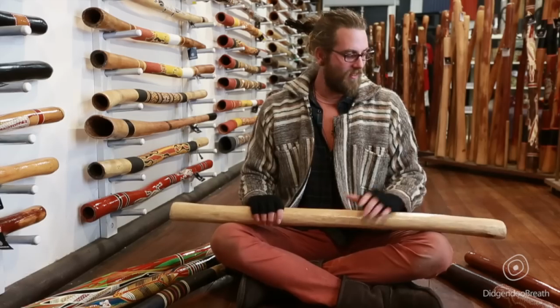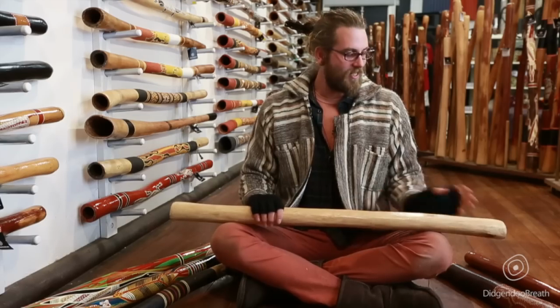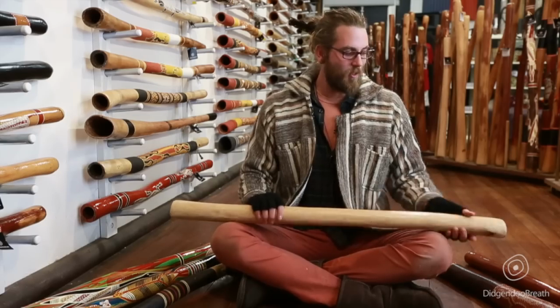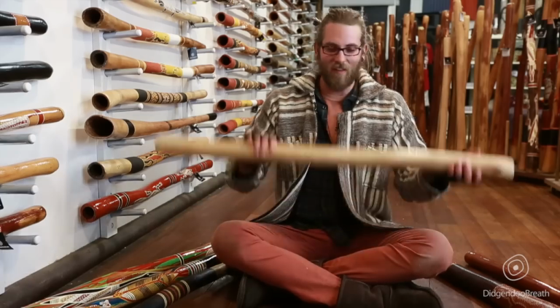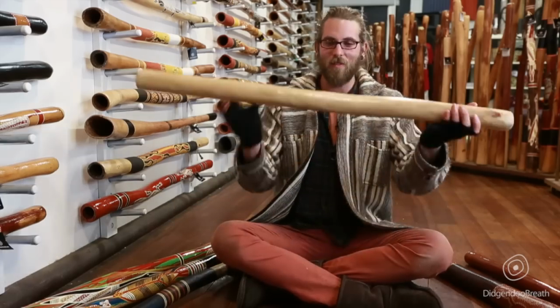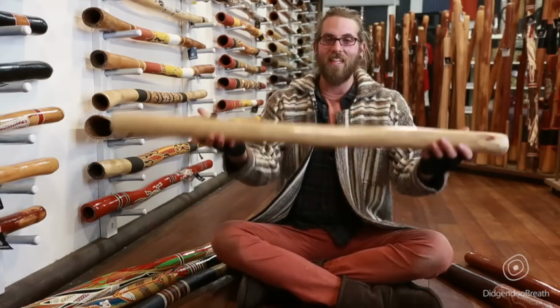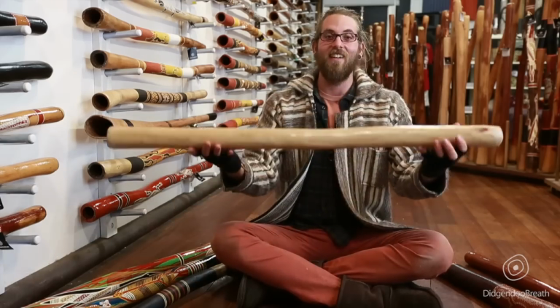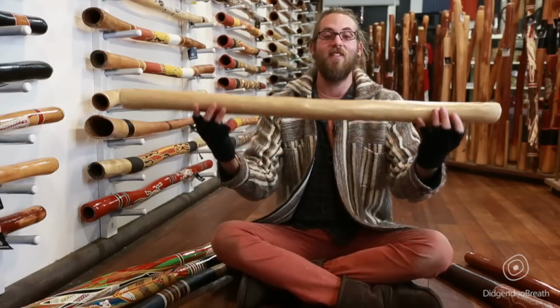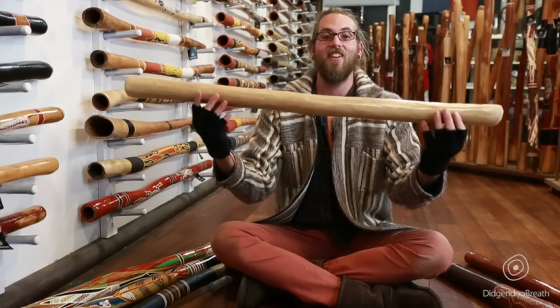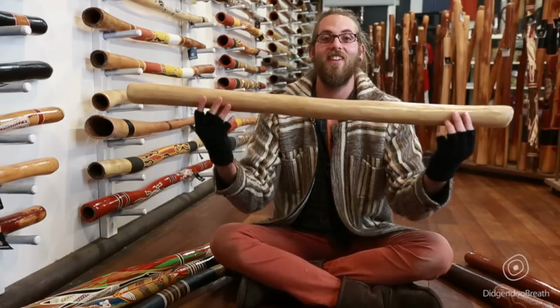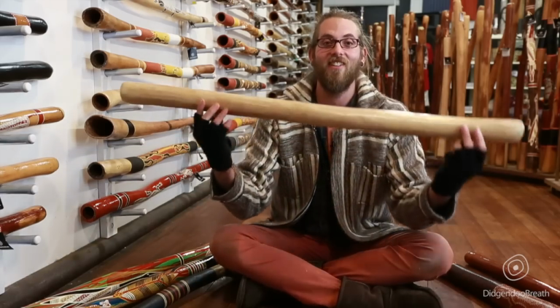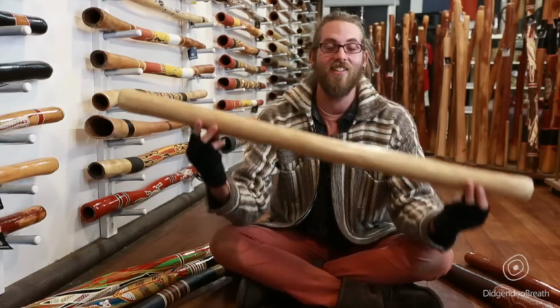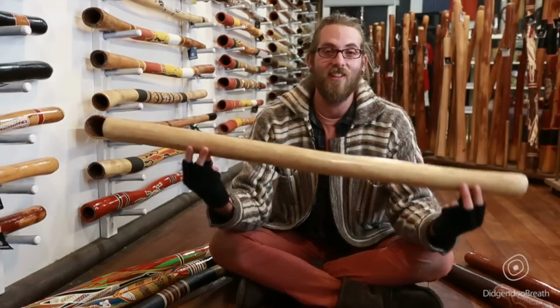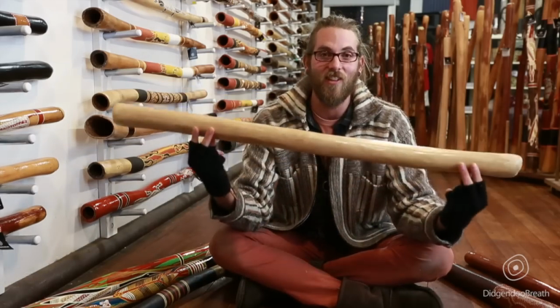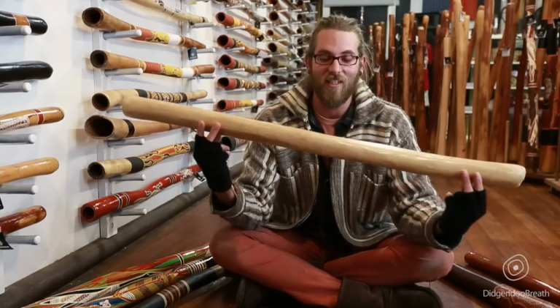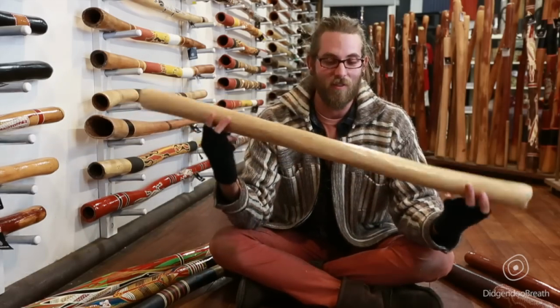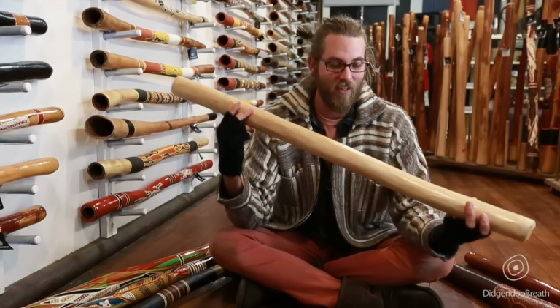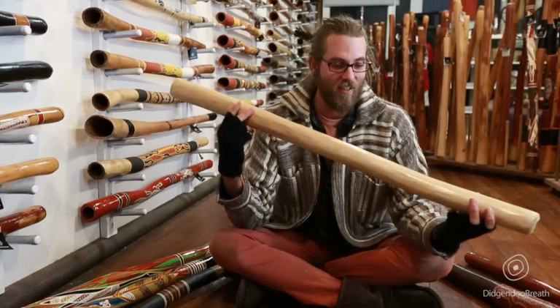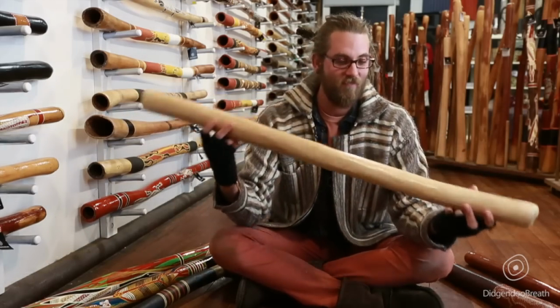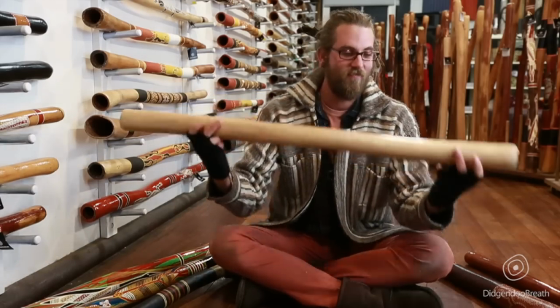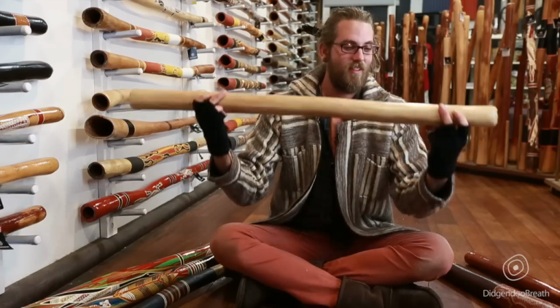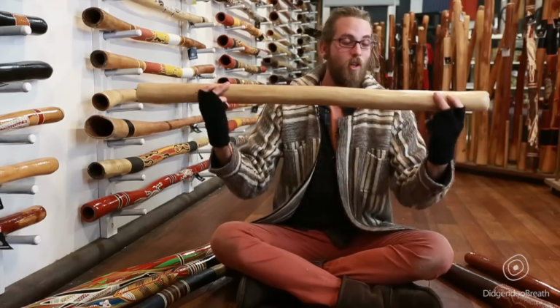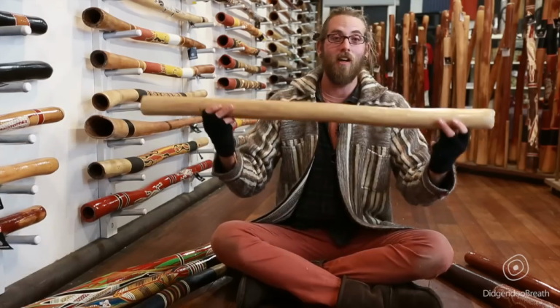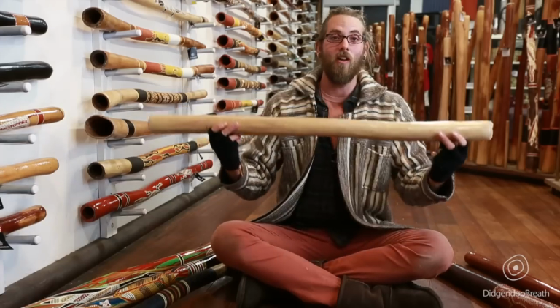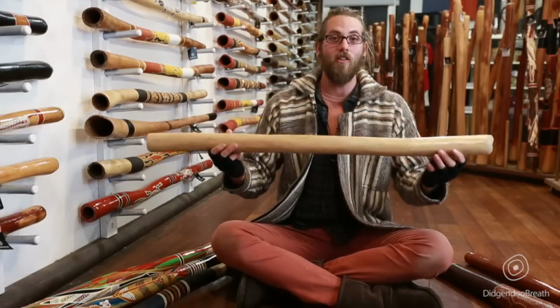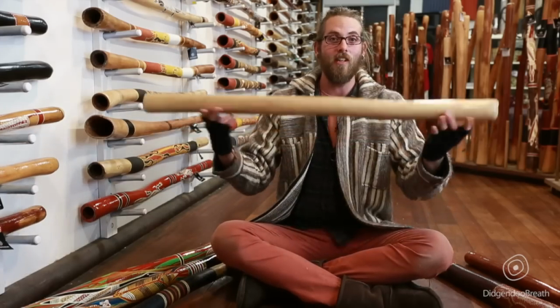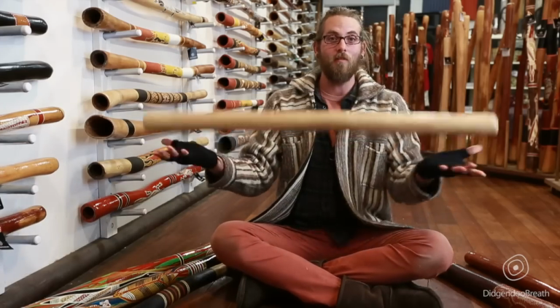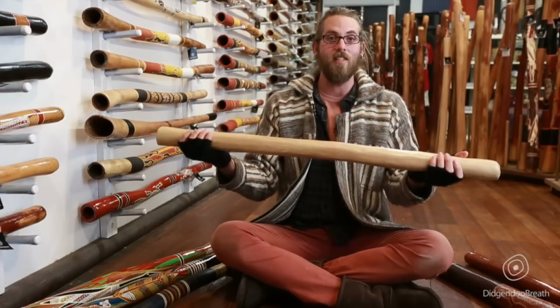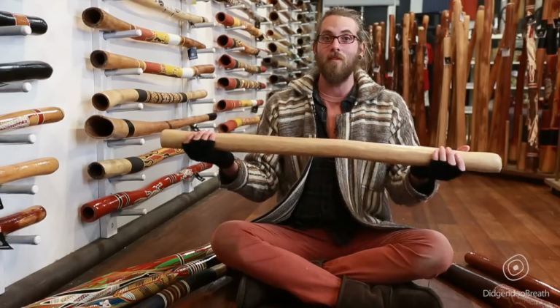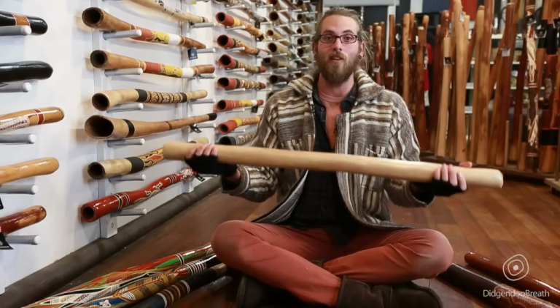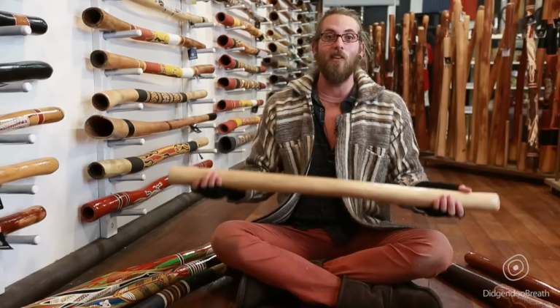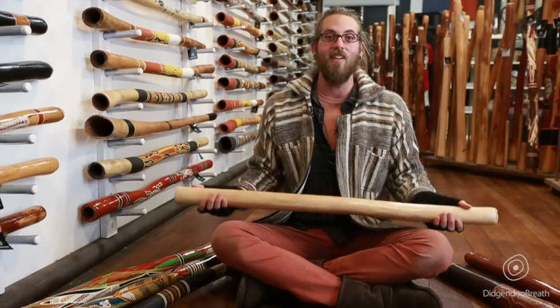Let's talk about this one here. We've got a $99 didgeridoo here — termite hollowed eucalyptus, same as they all are.